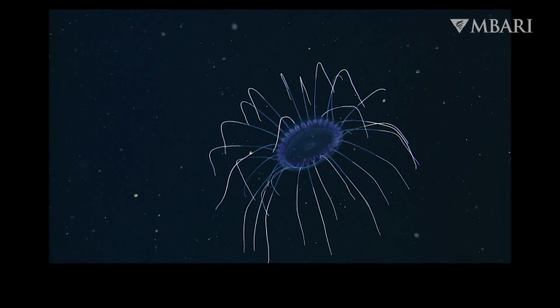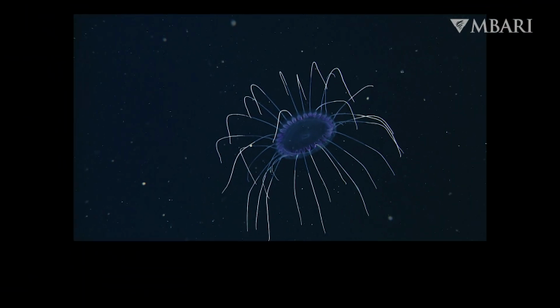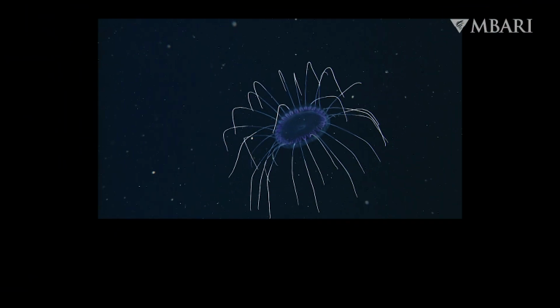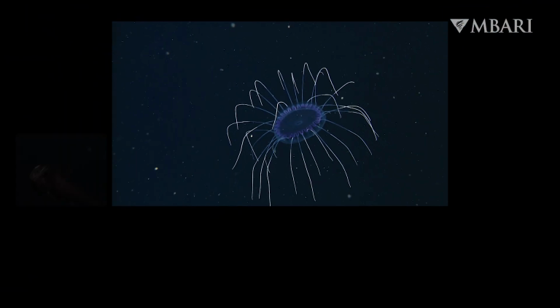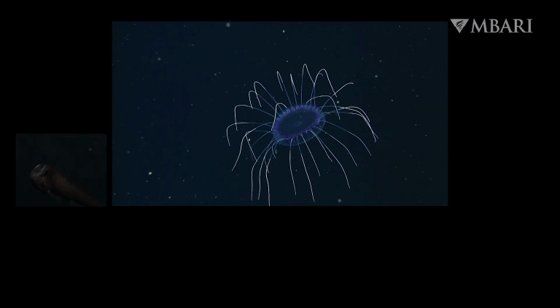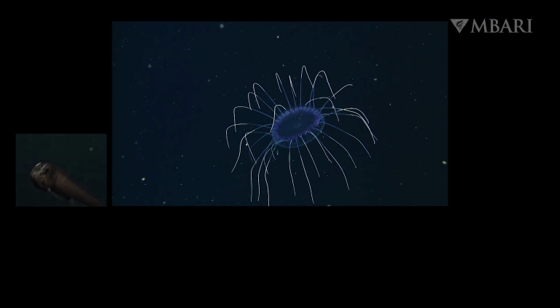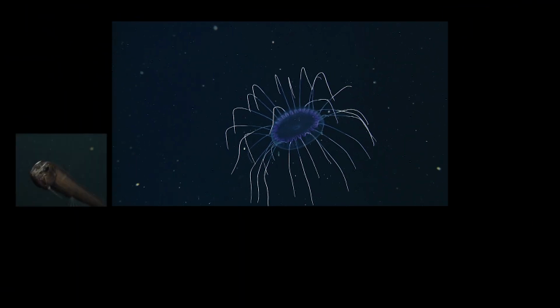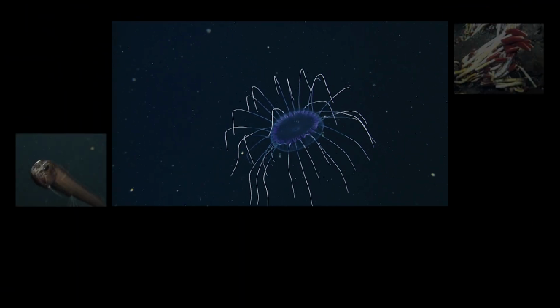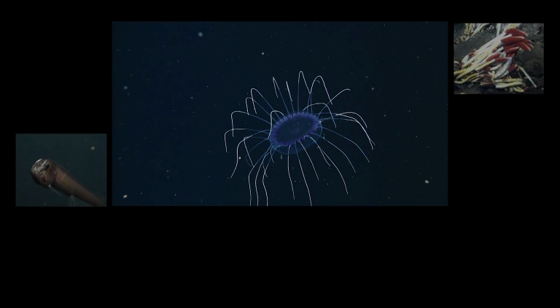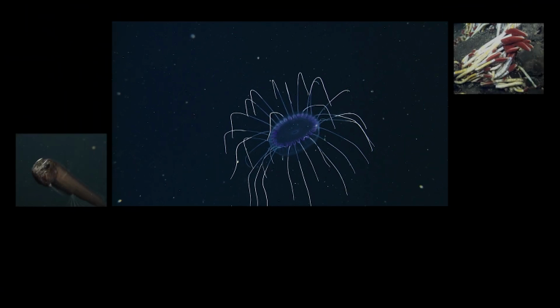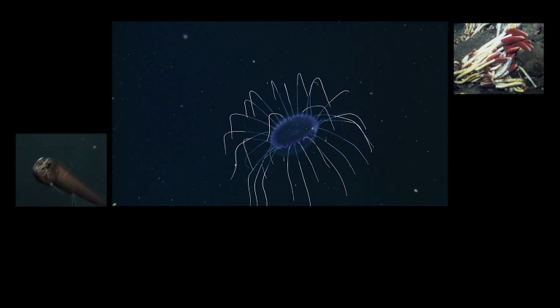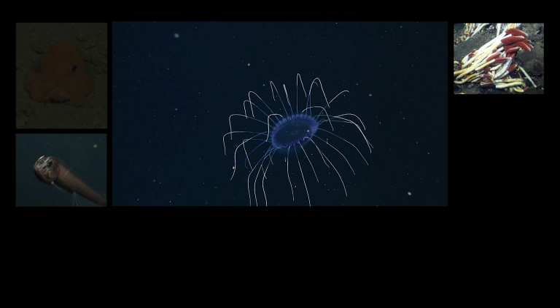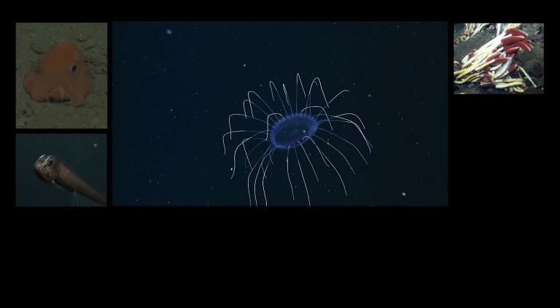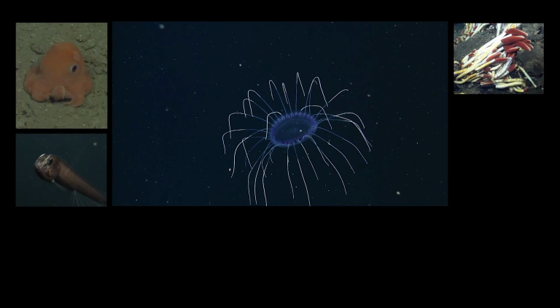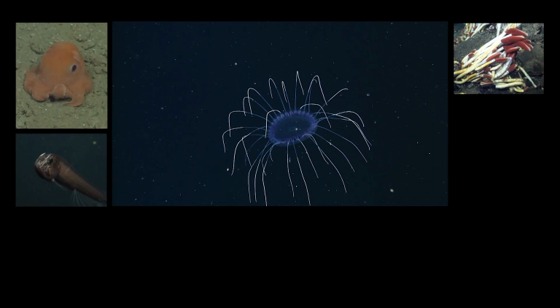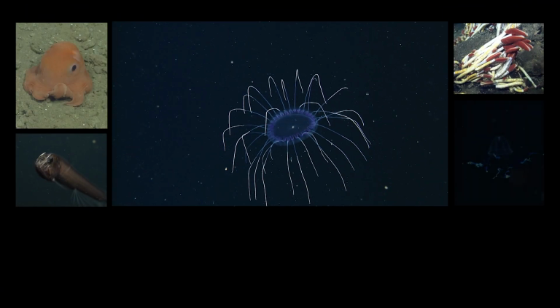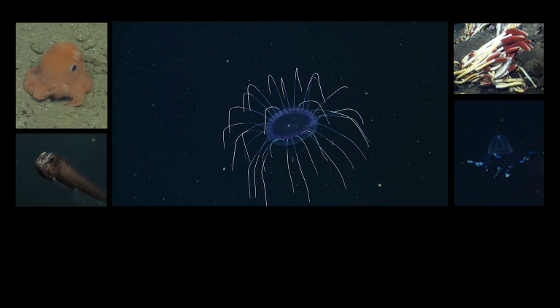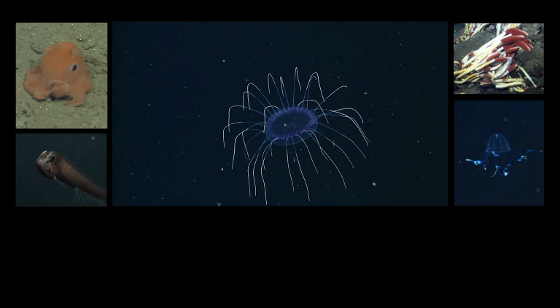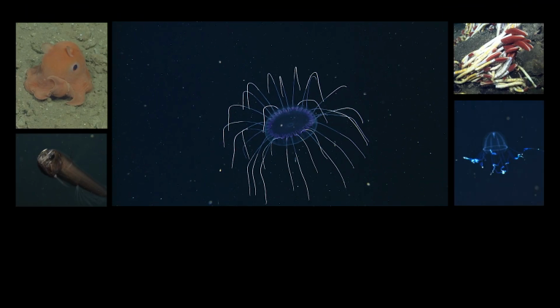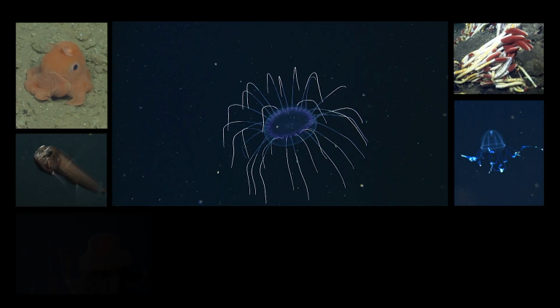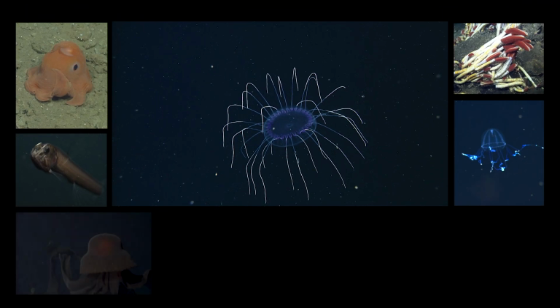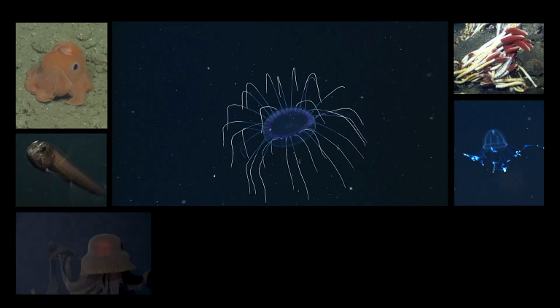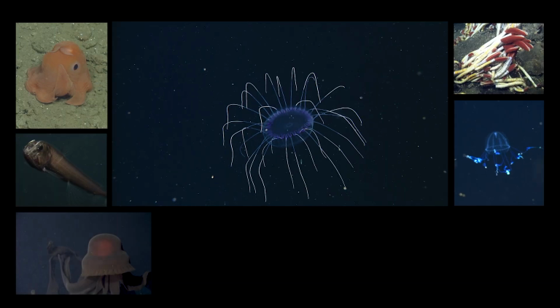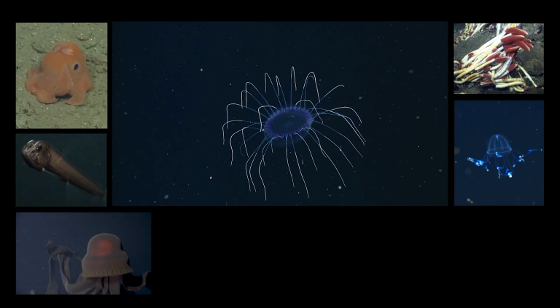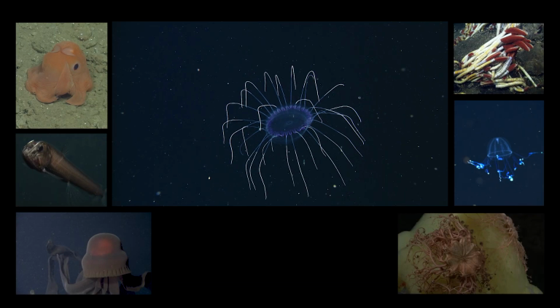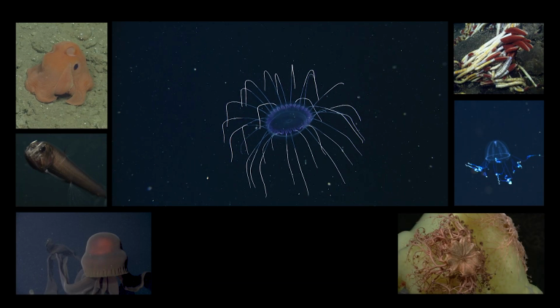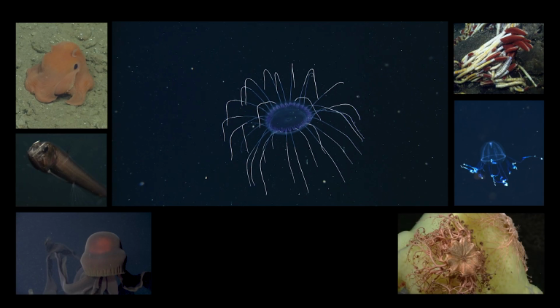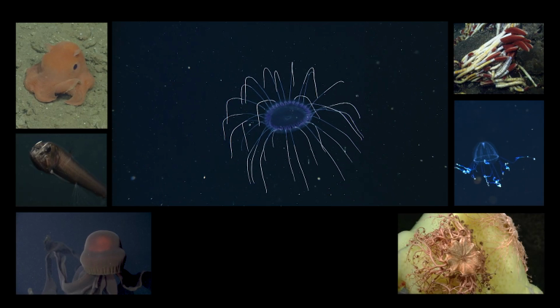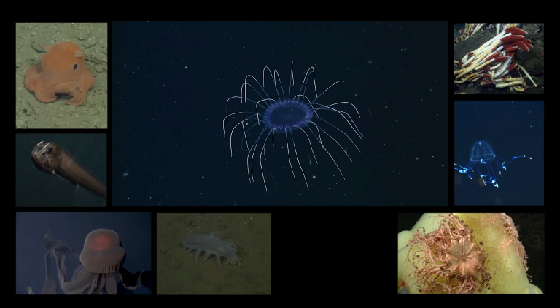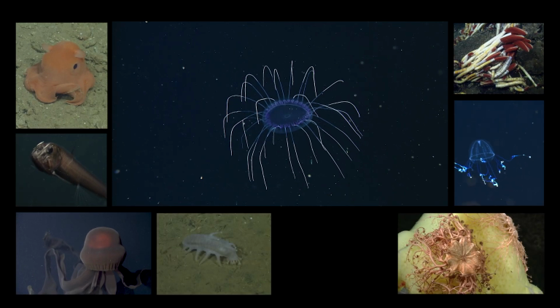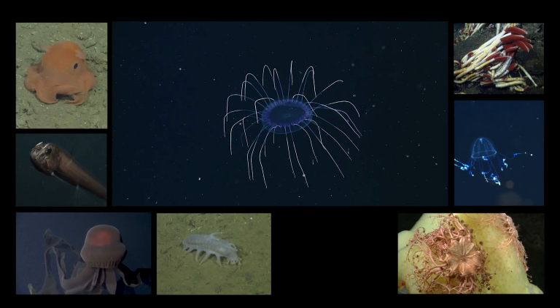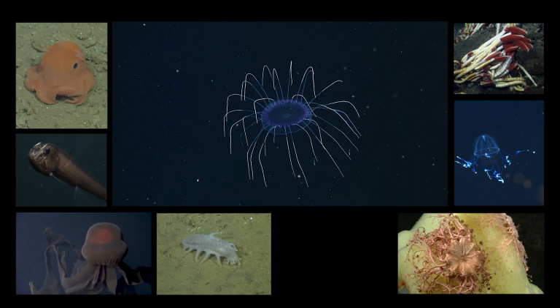This is Giovanna Sains with MBARI's Video Lab. To learn more about the amazing animals of the deep, follow MBARI on YouTube.